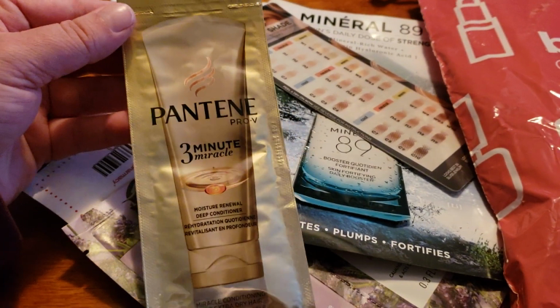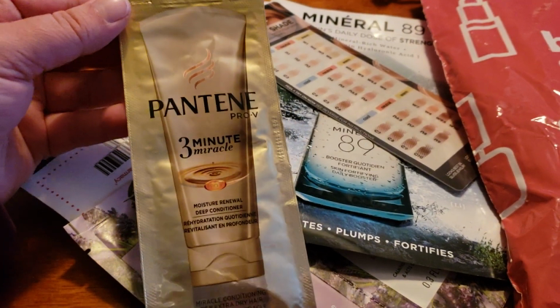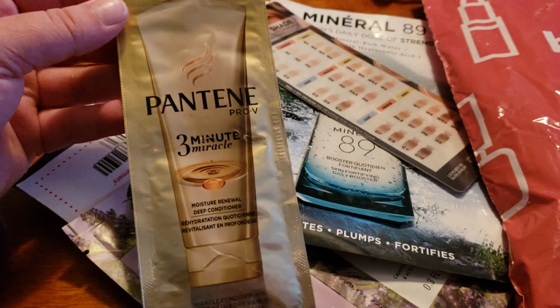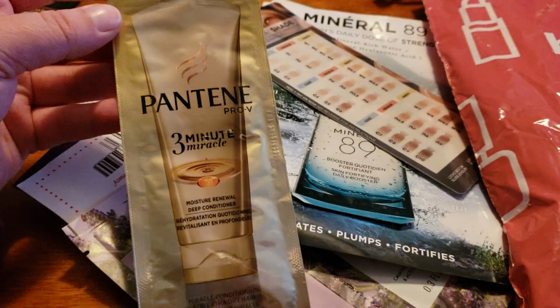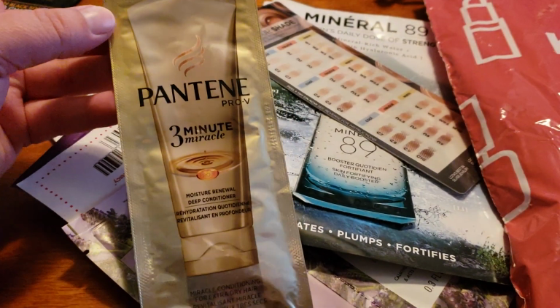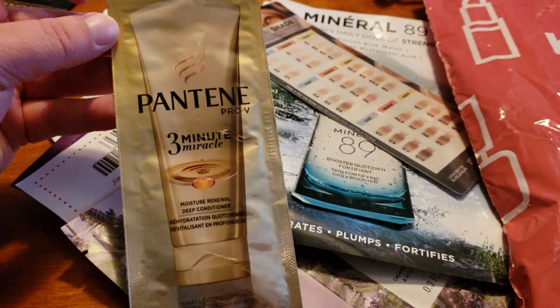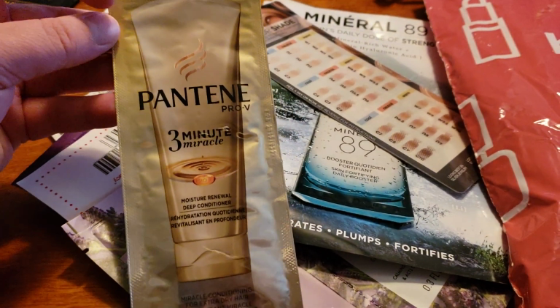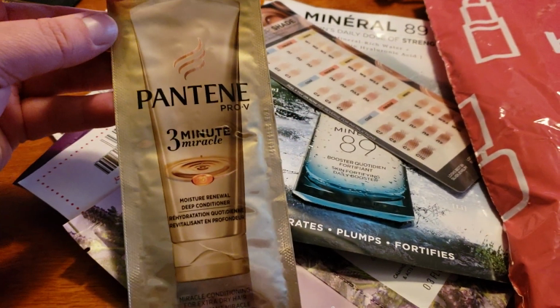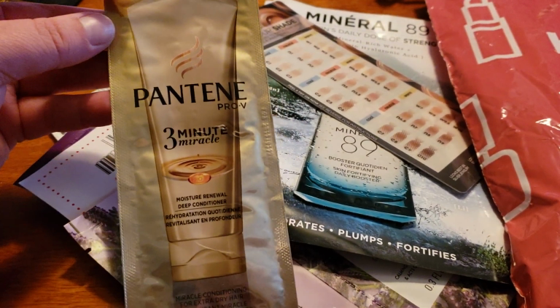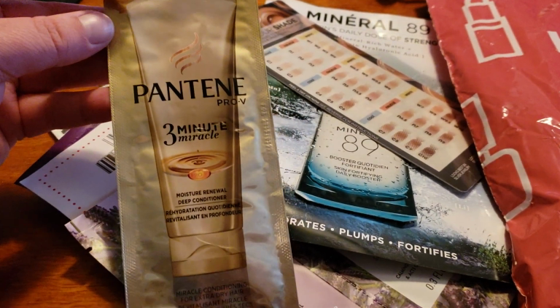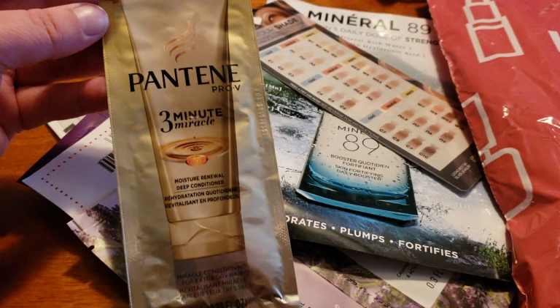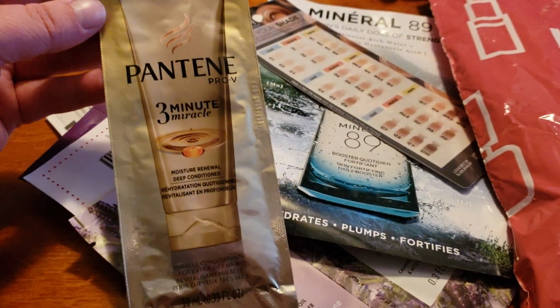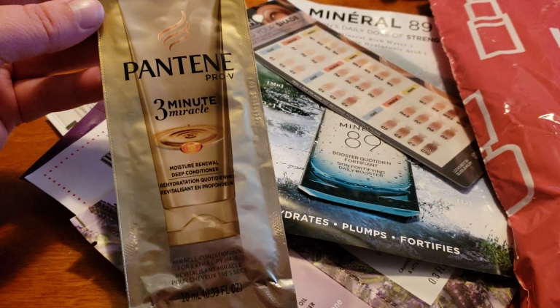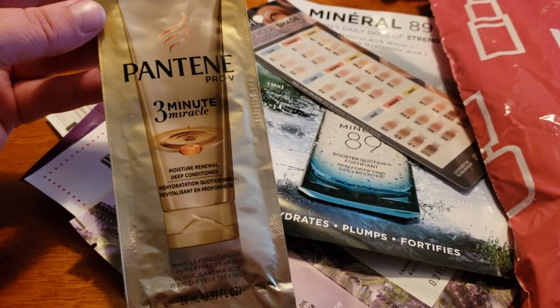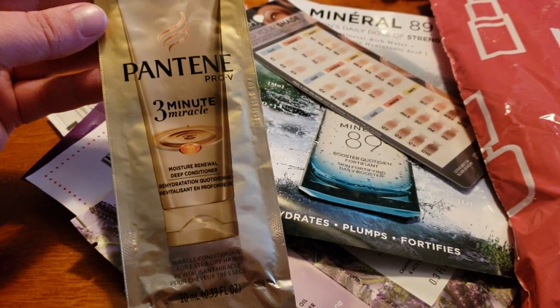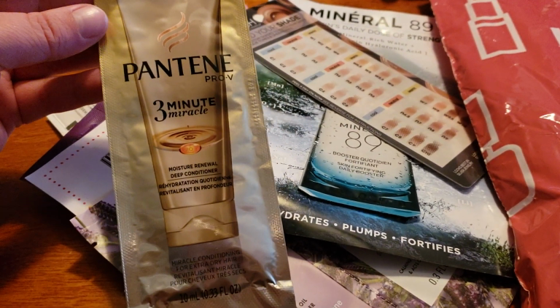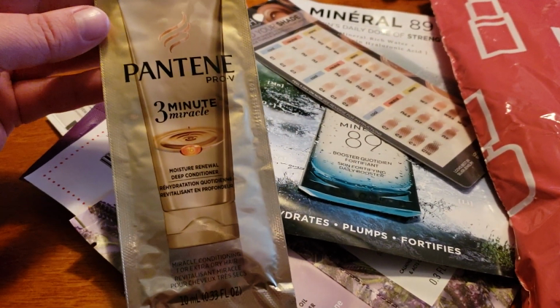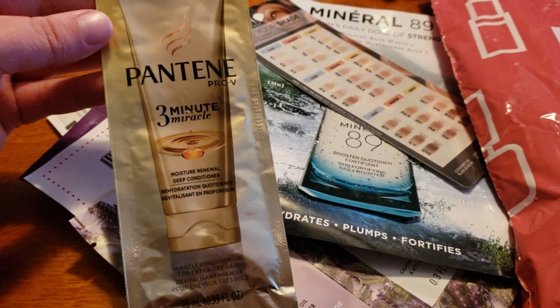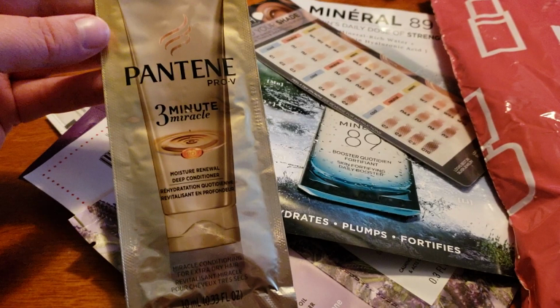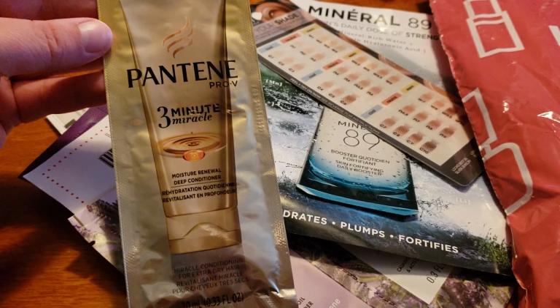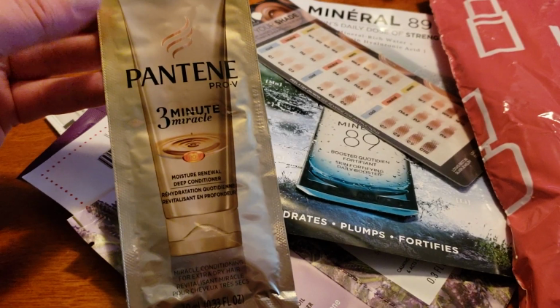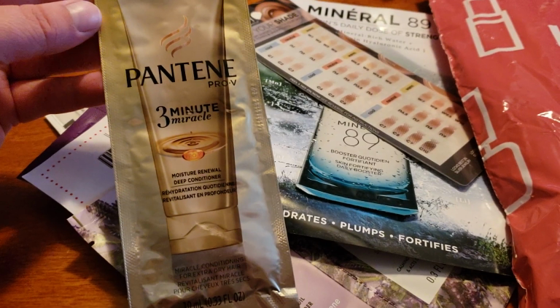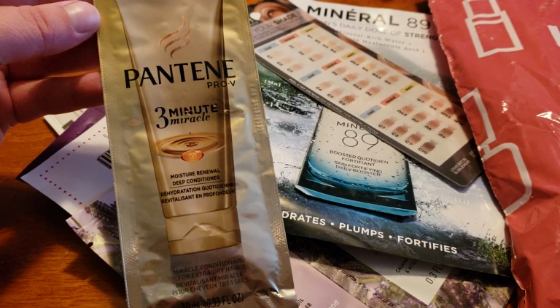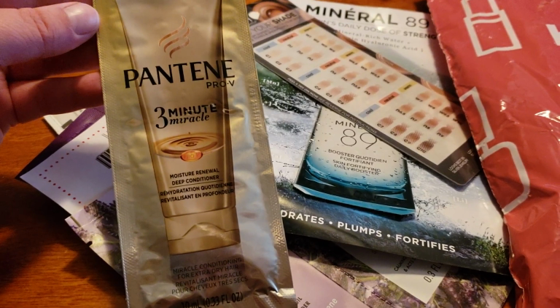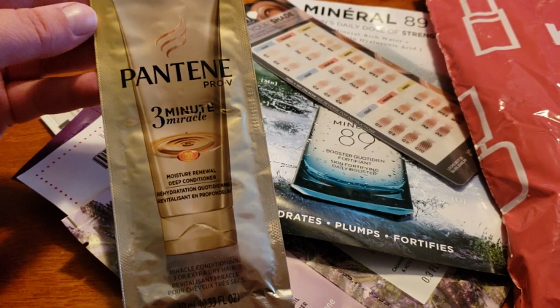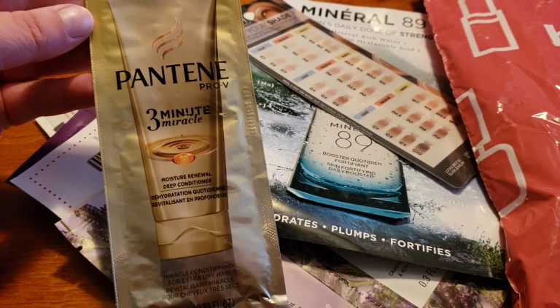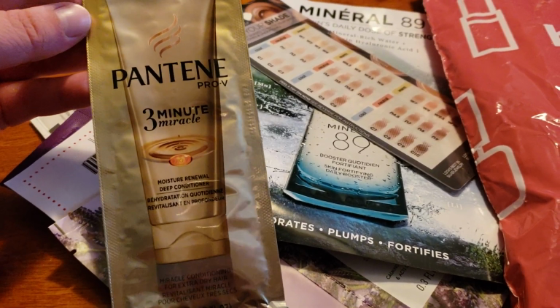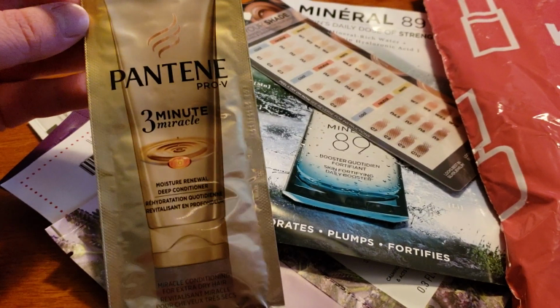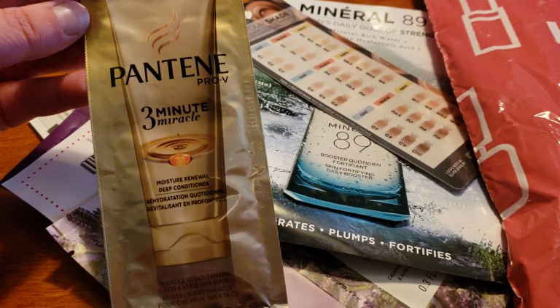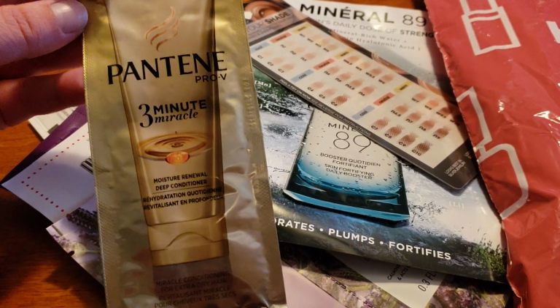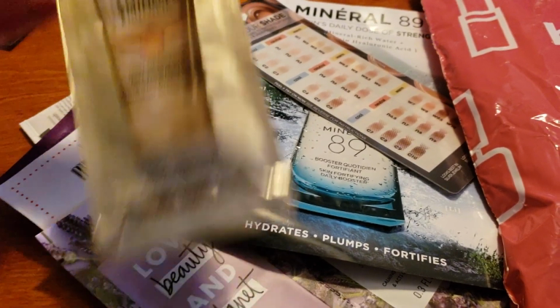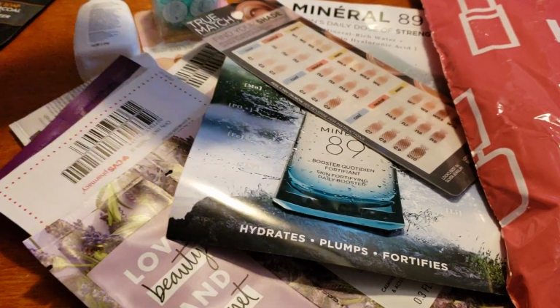I've been wanting to try this Pantene, so I'm definitely going to be using this very shortly.